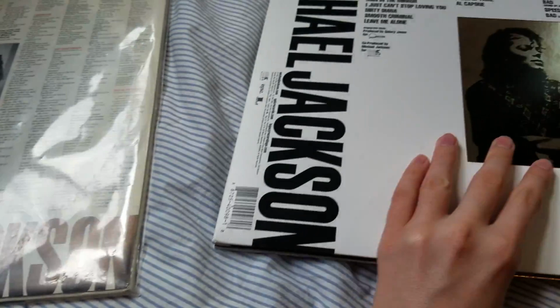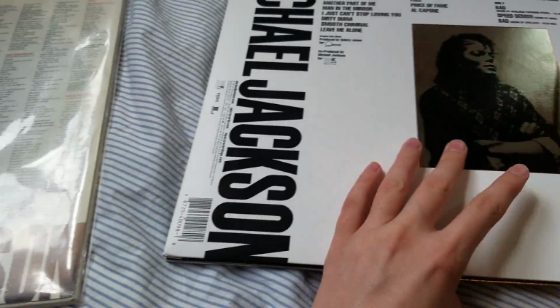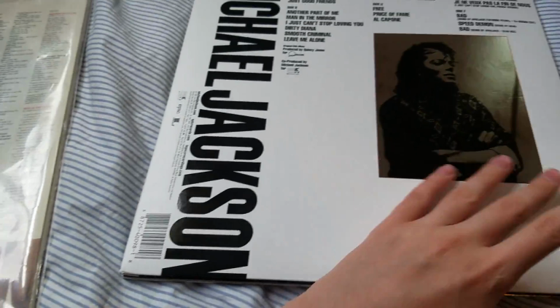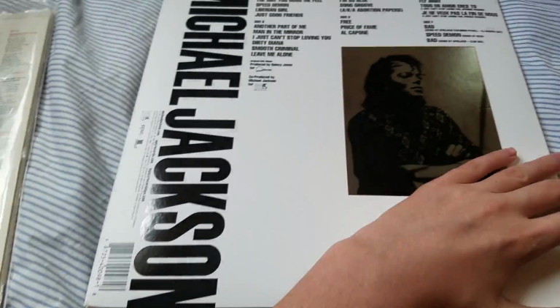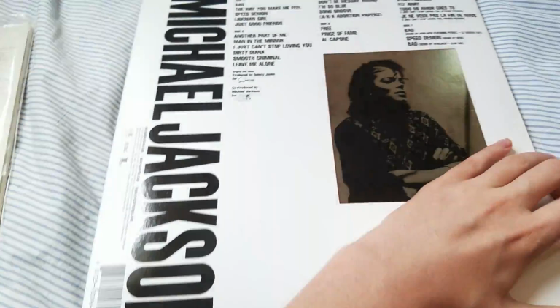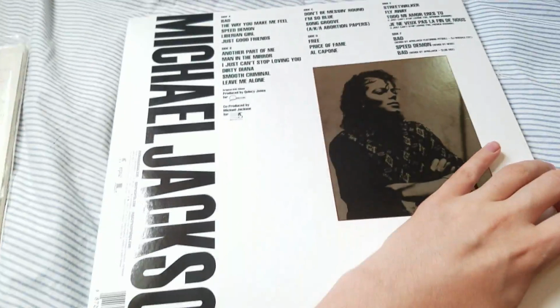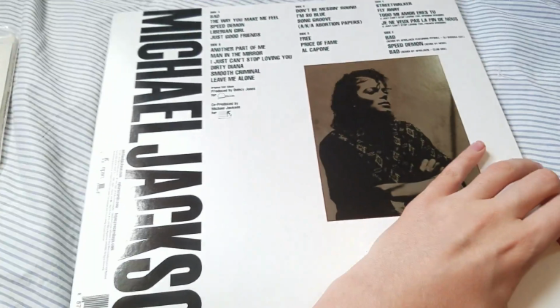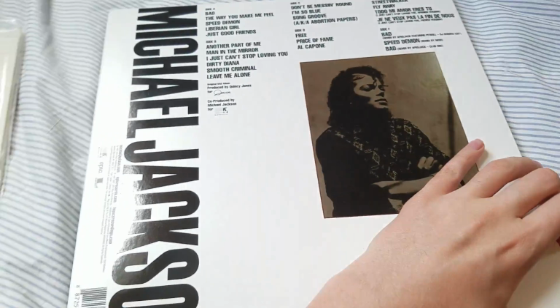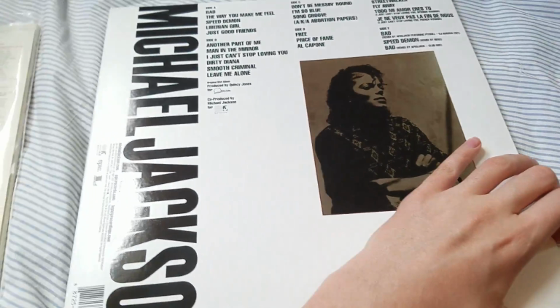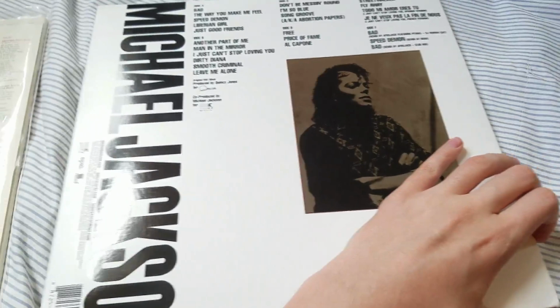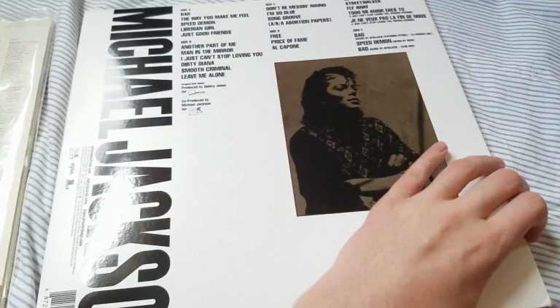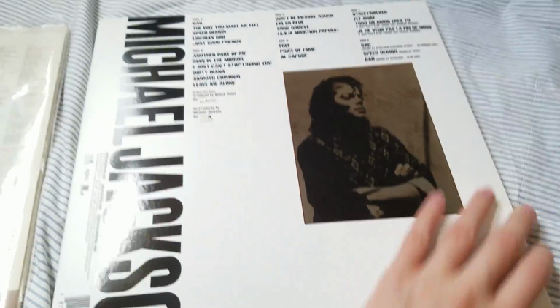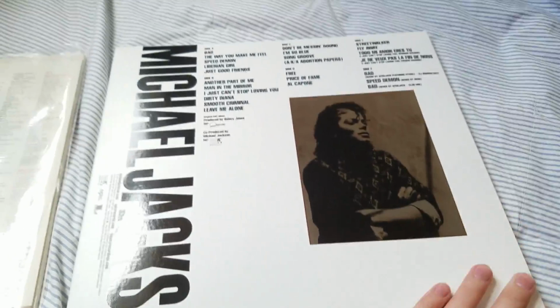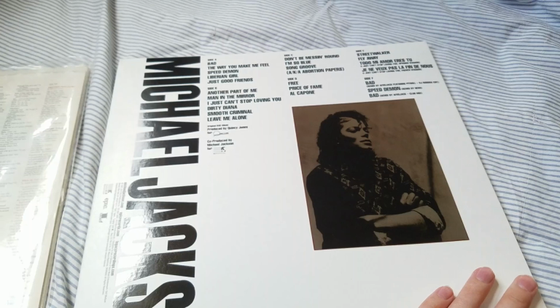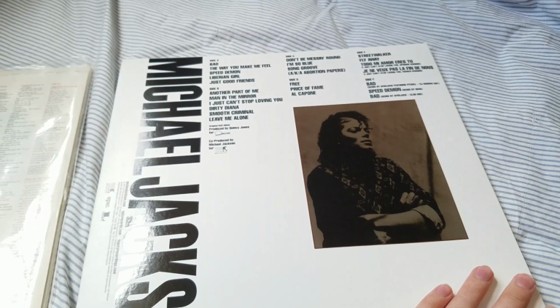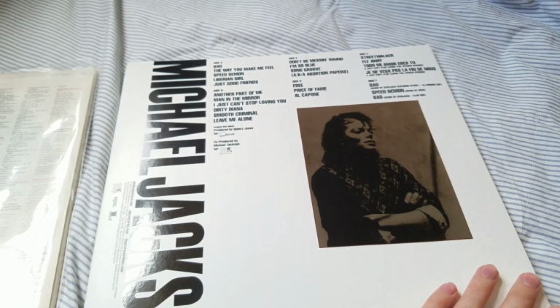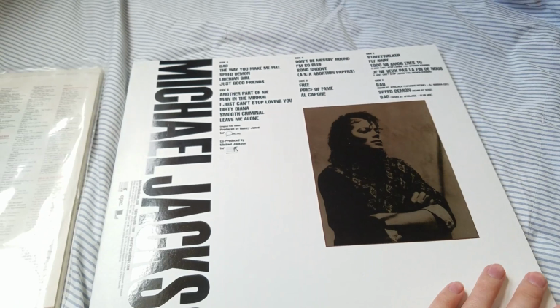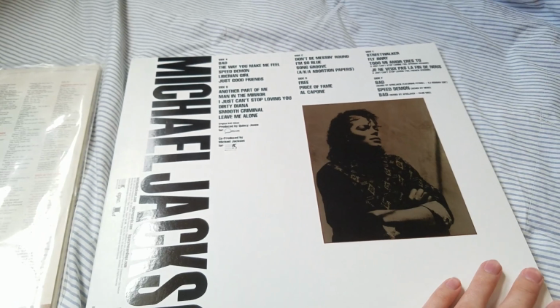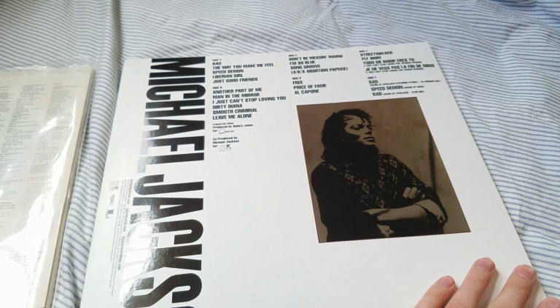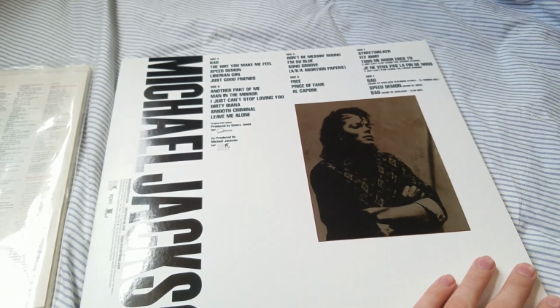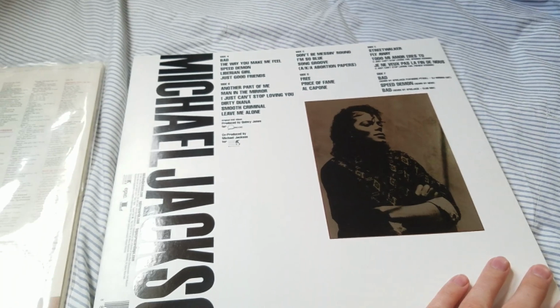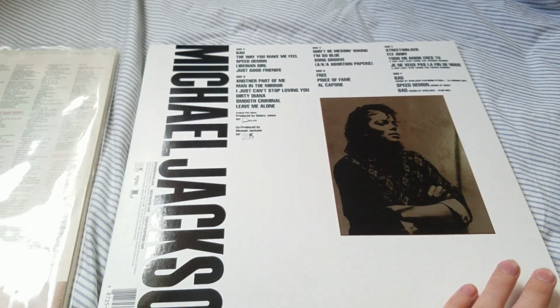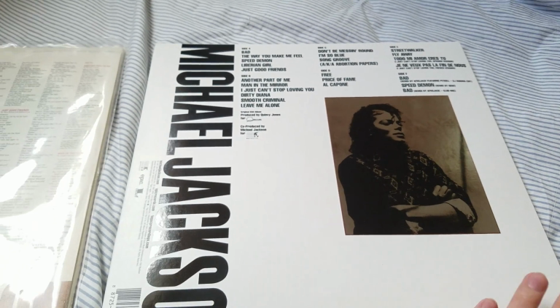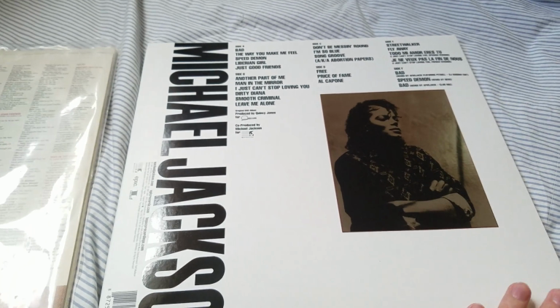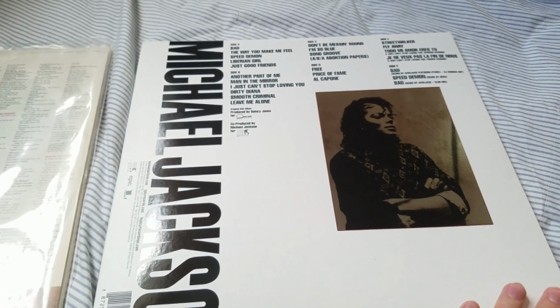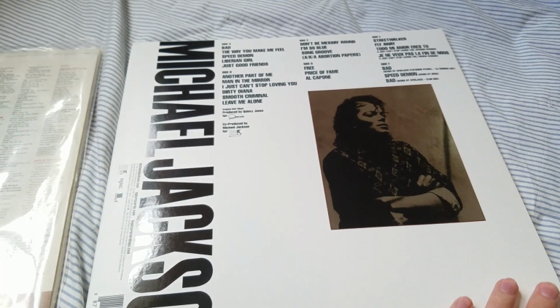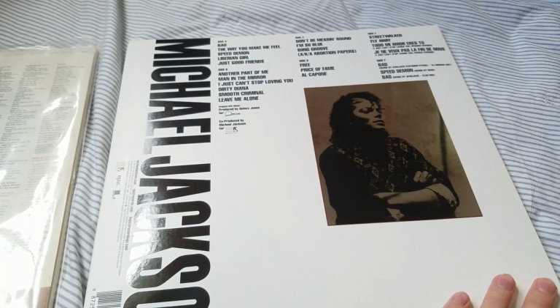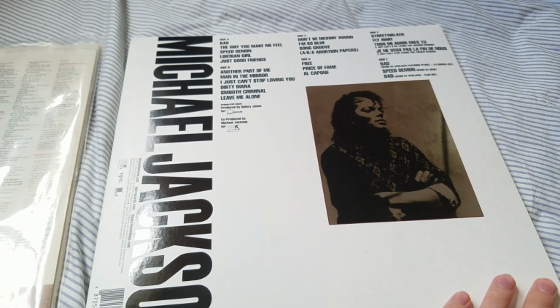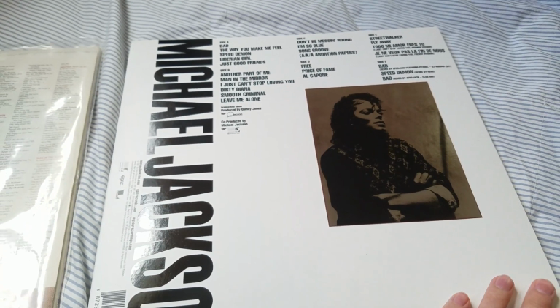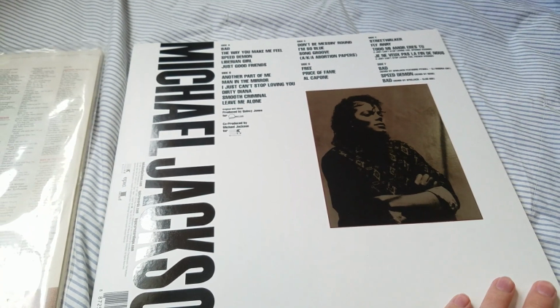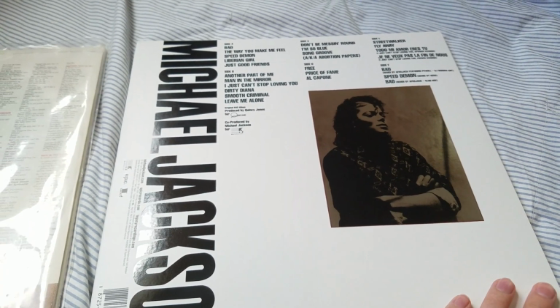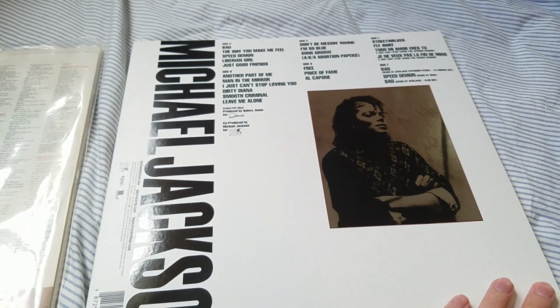Anyway, that's just me showing you the Bad album. Stay tuned — I'm going to be doing a Thriller album unboxing next. See you guys later, bye!